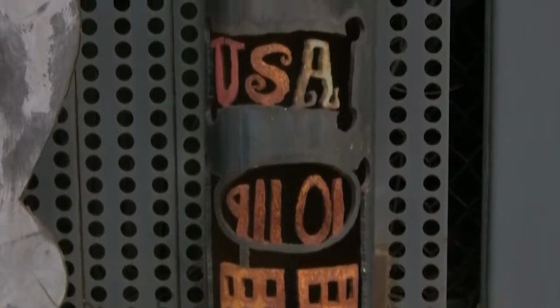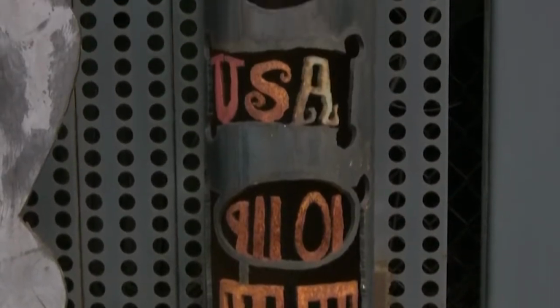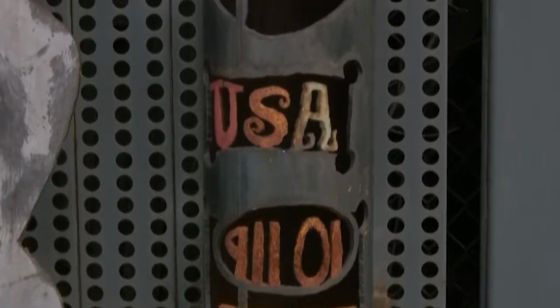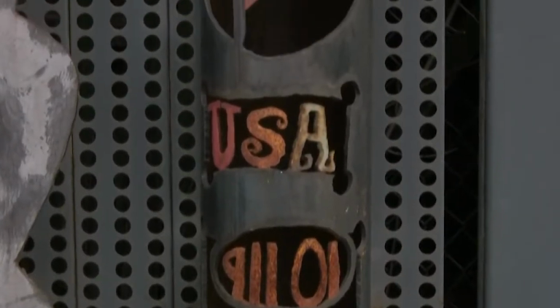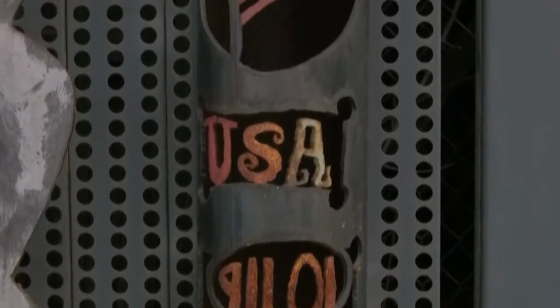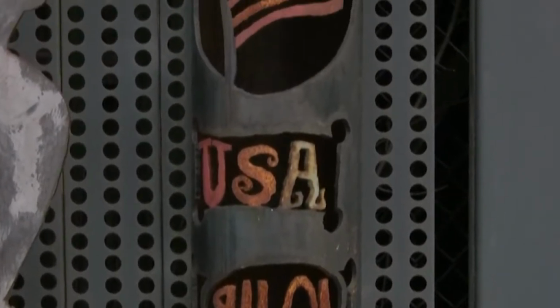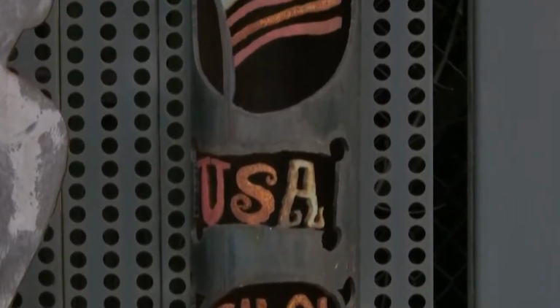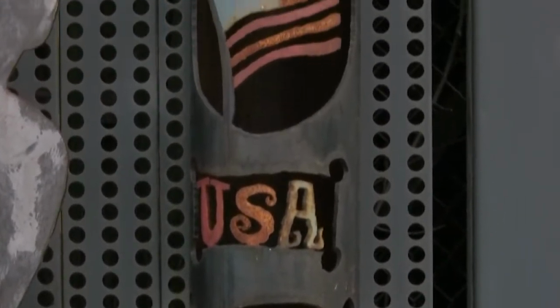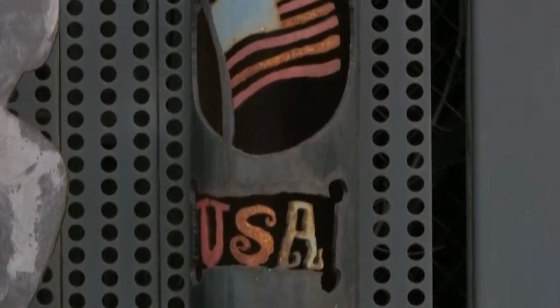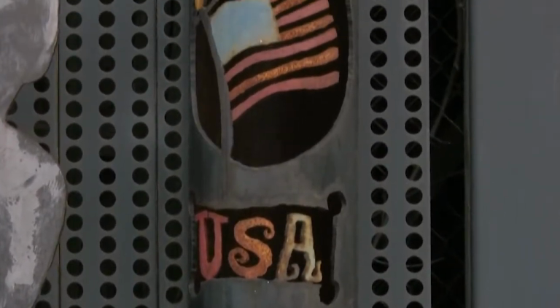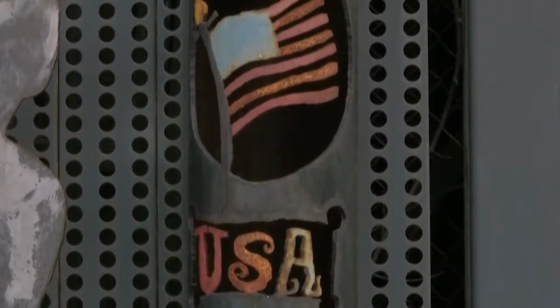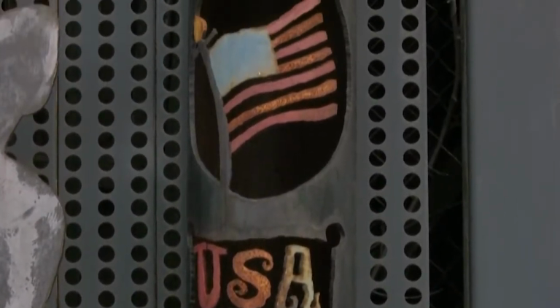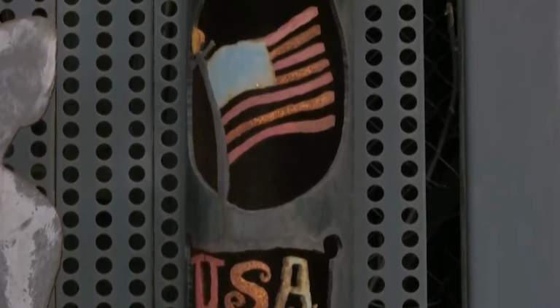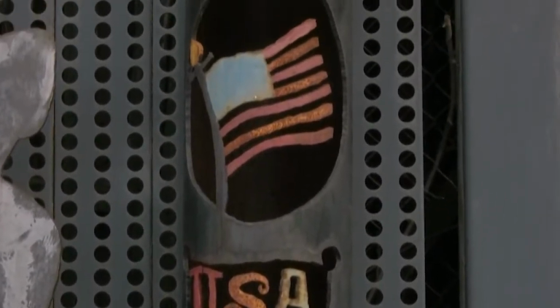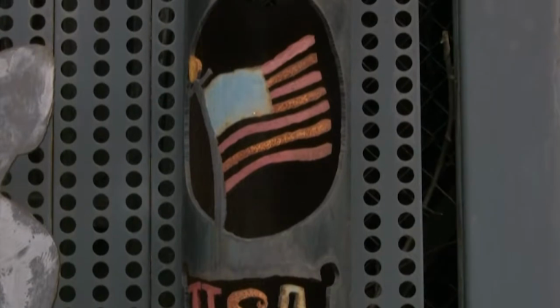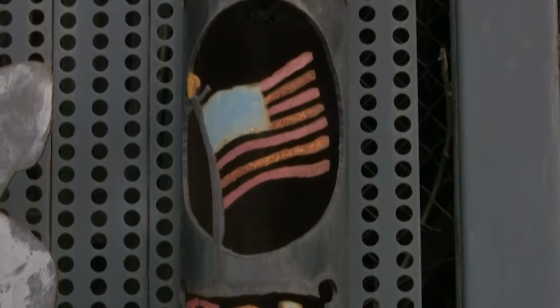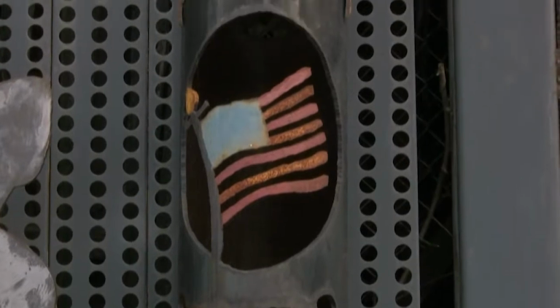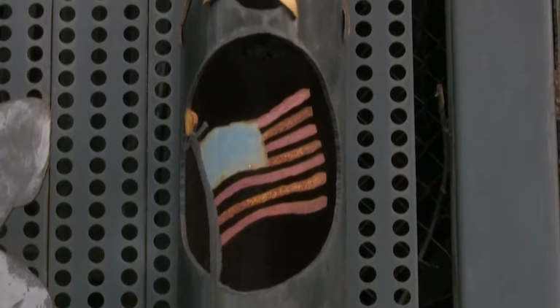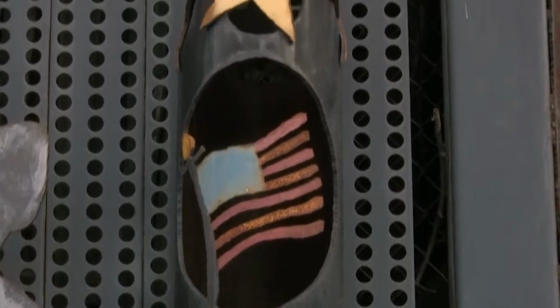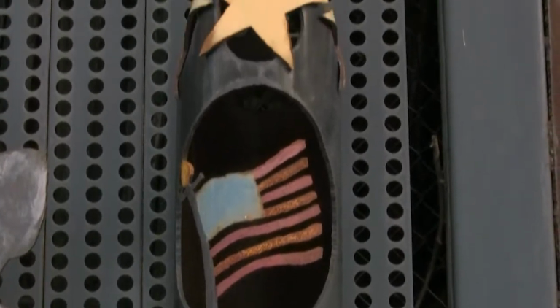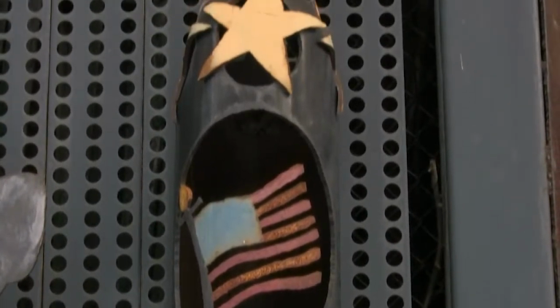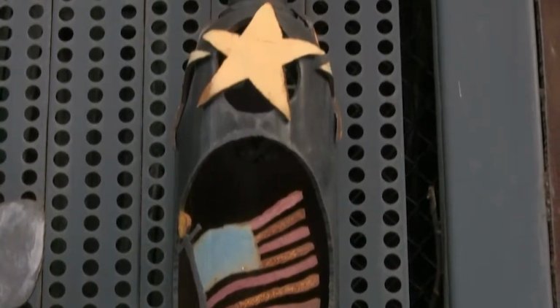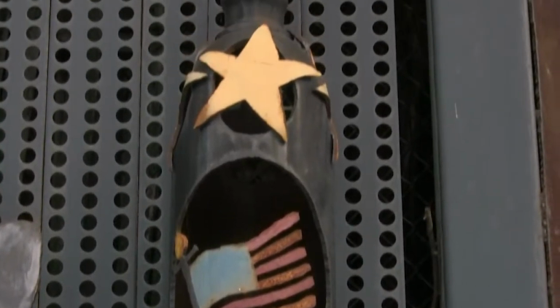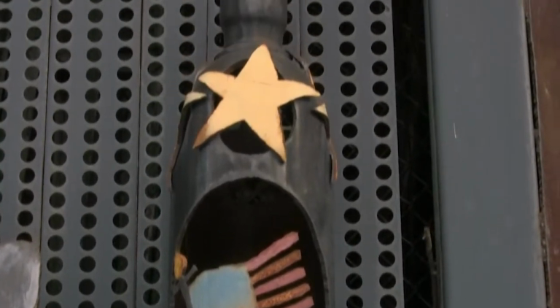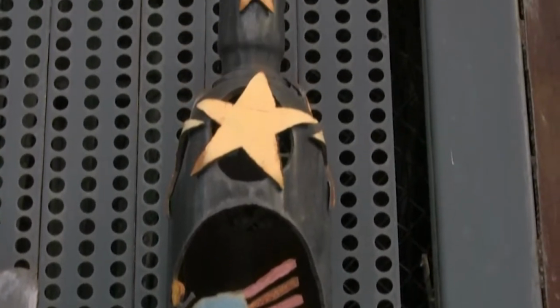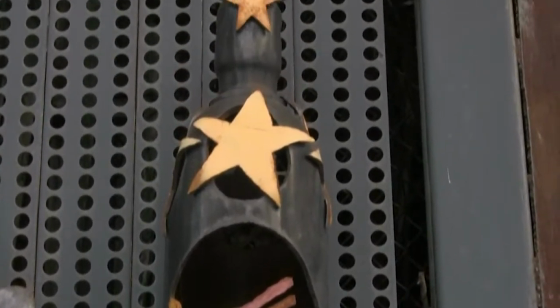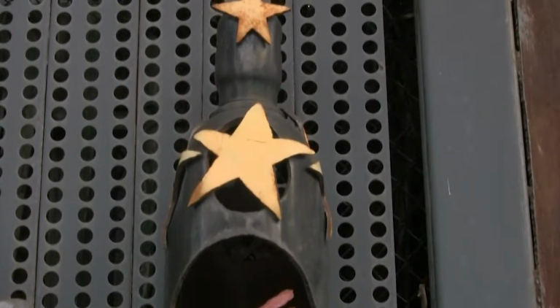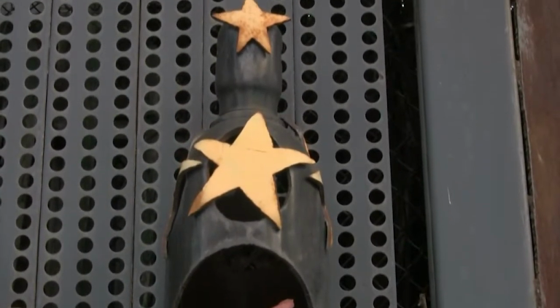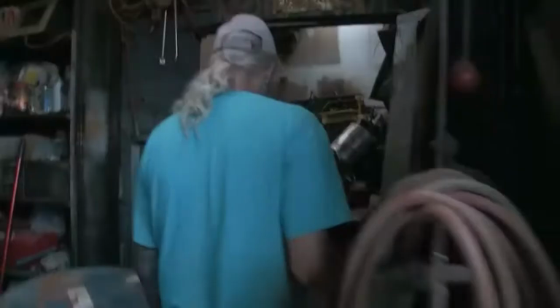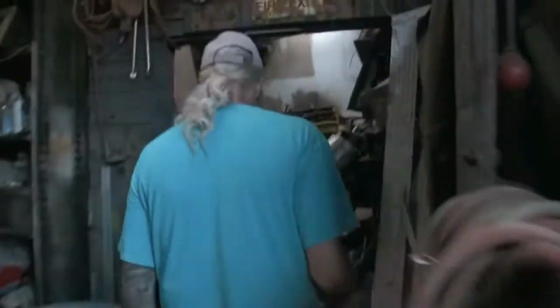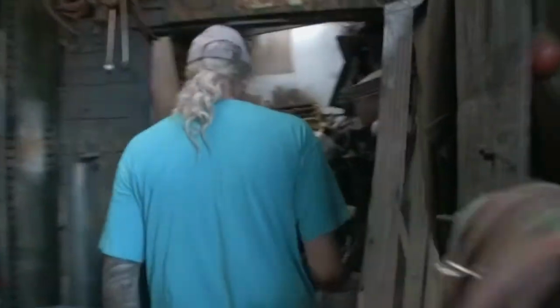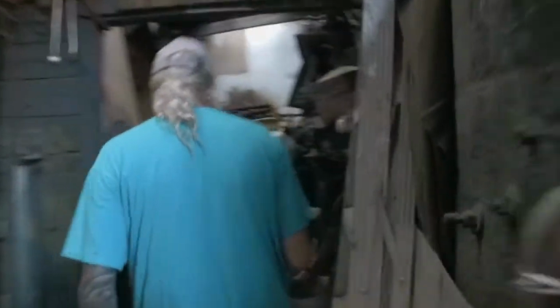I cut it out, we weld it together. And it's just kind of a fun way to pass the time. Come on in.